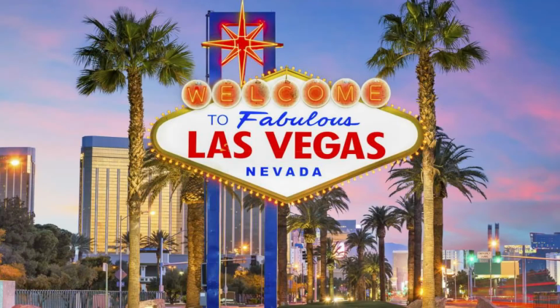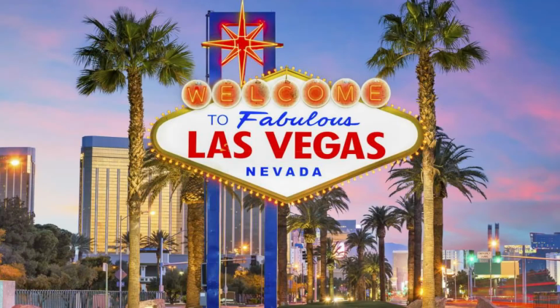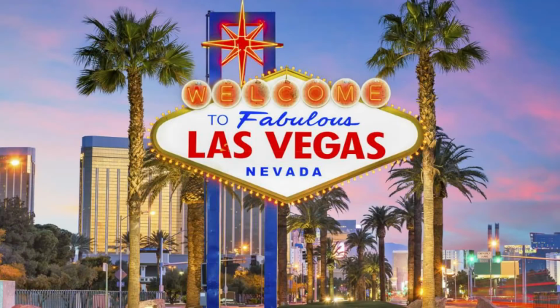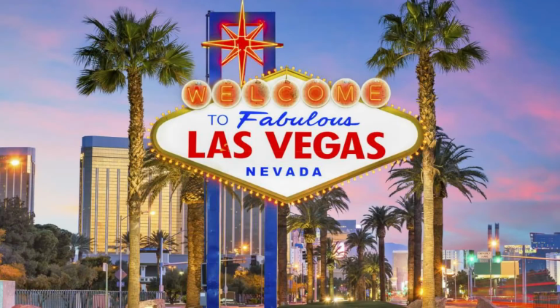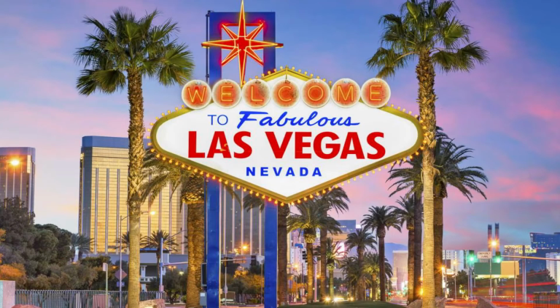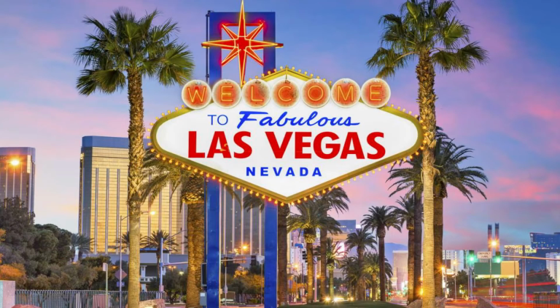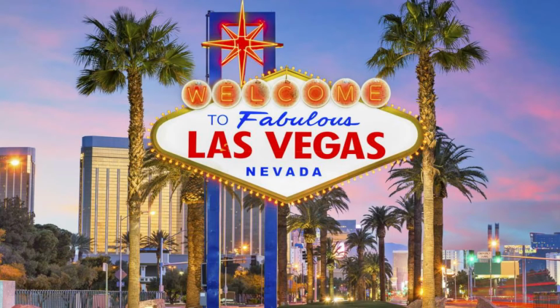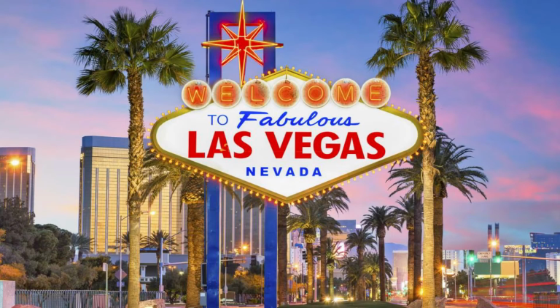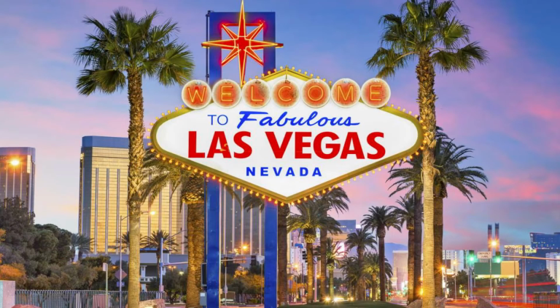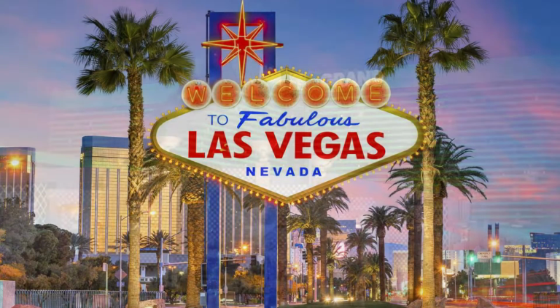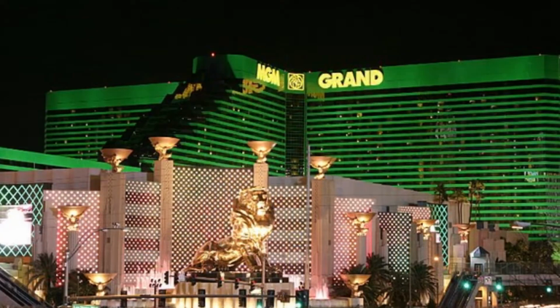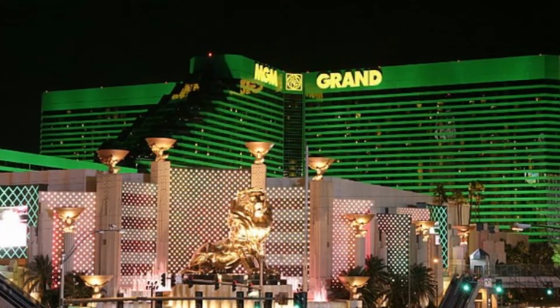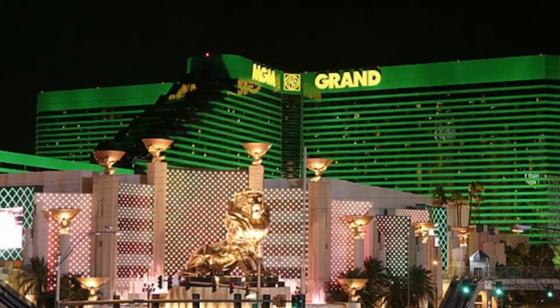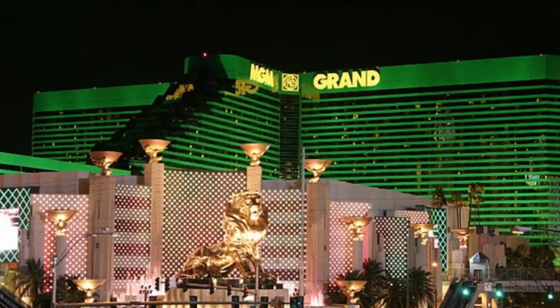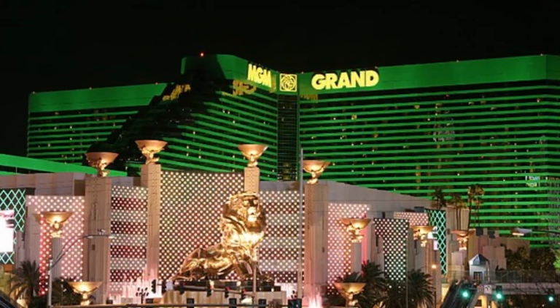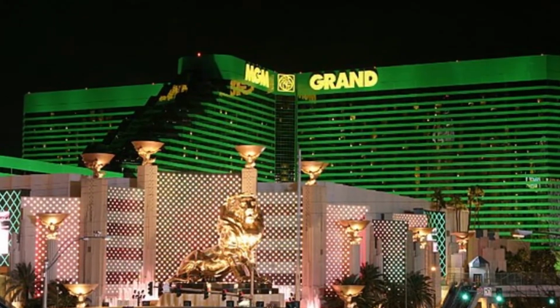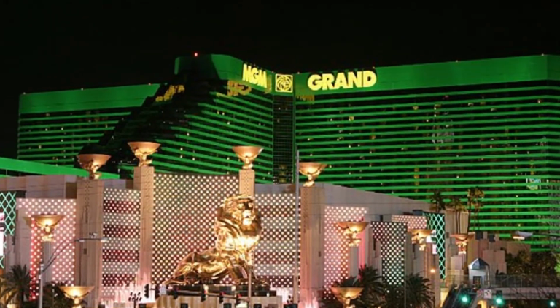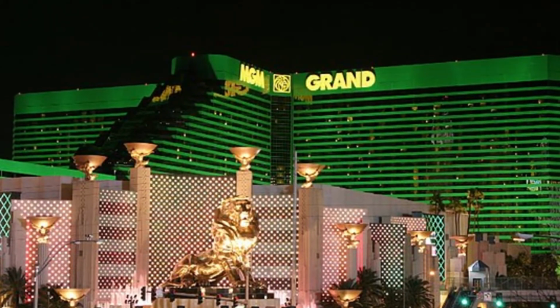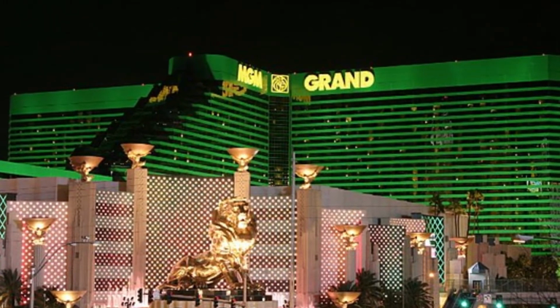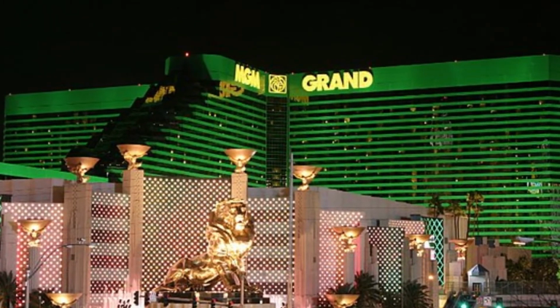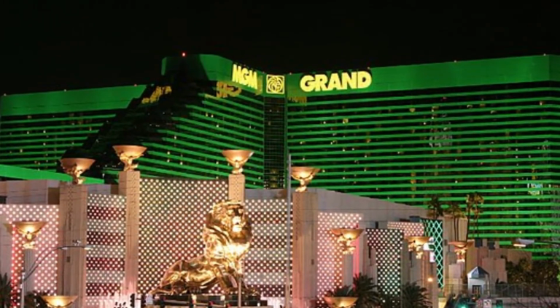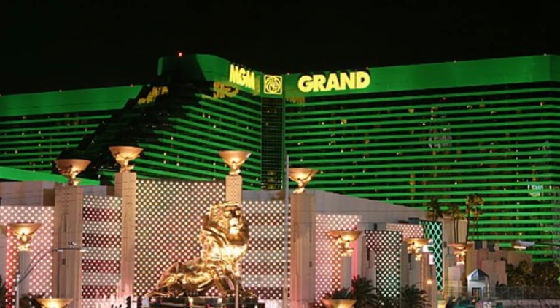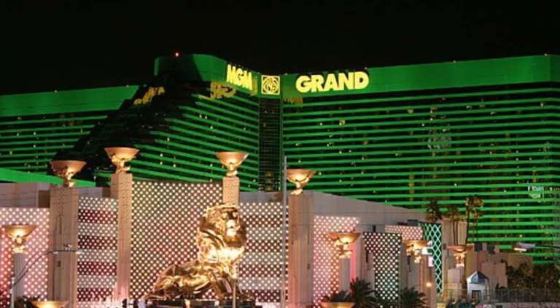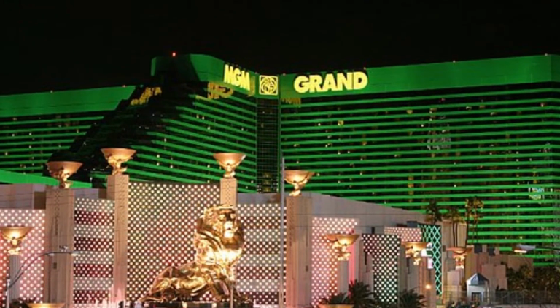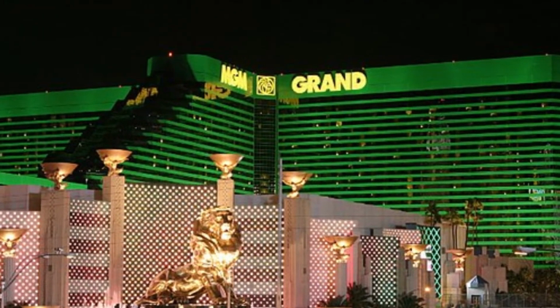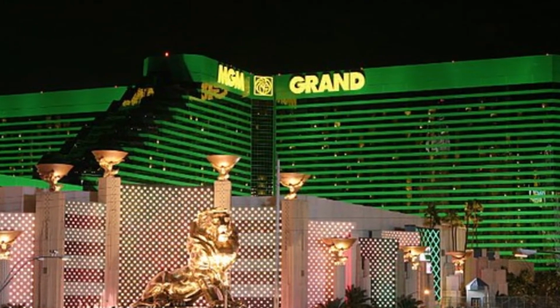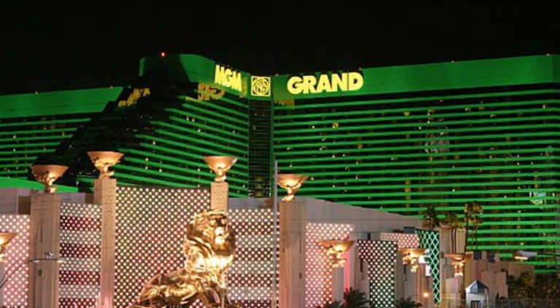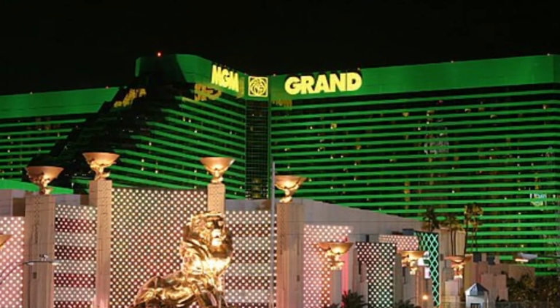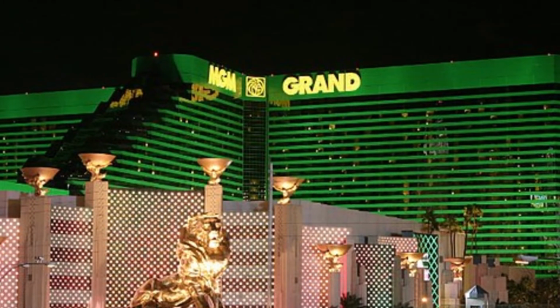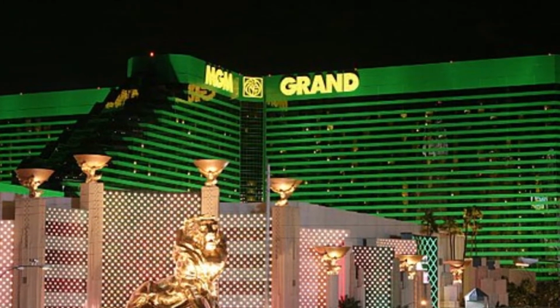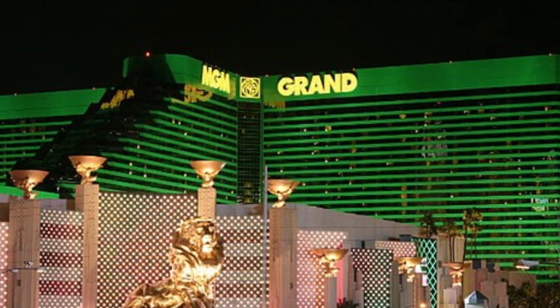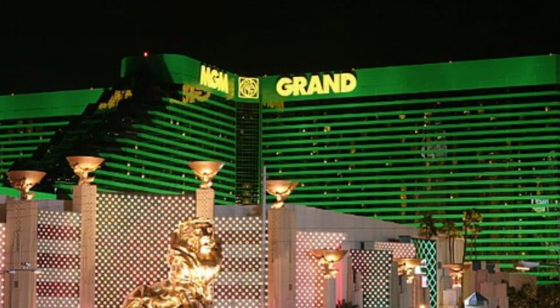Next time you're in Las Vegas, look out for the MGM Grand. You will enjoy the entire Las Vegas experience all under one roof.